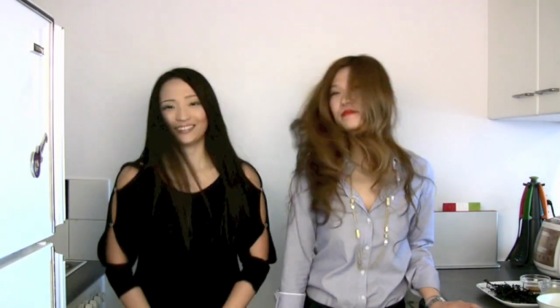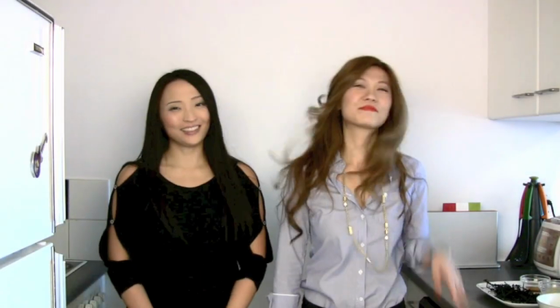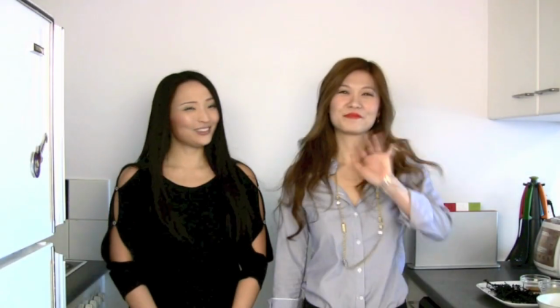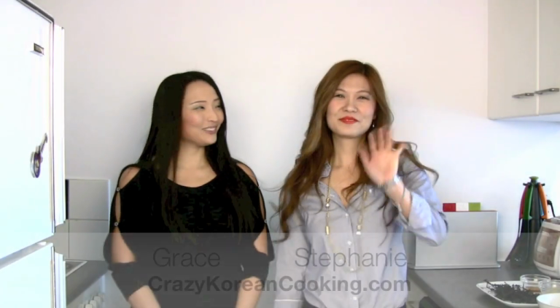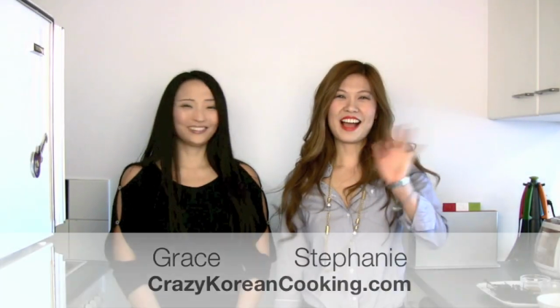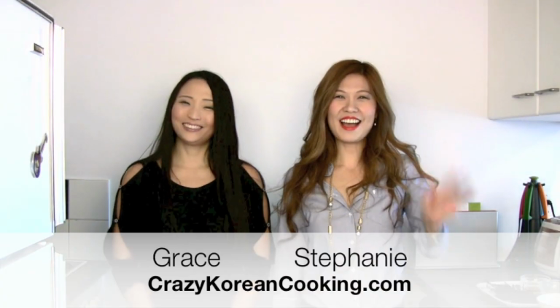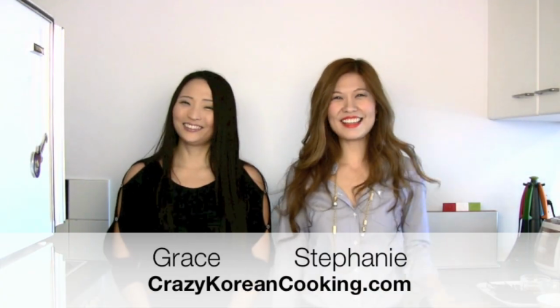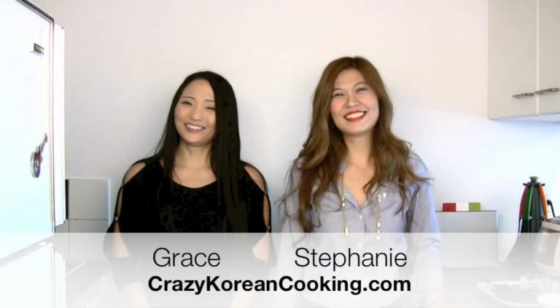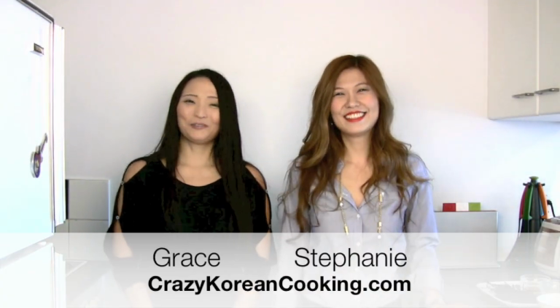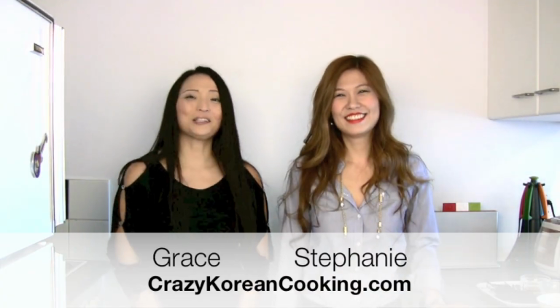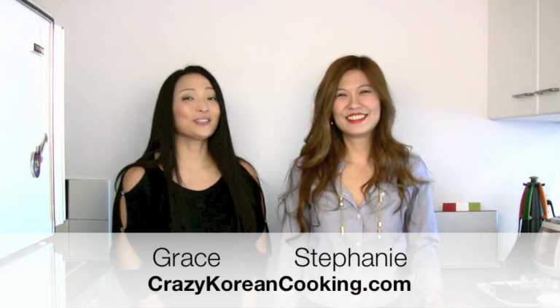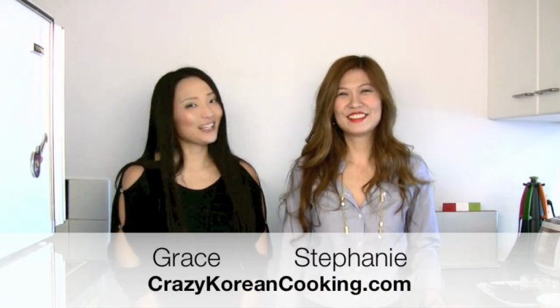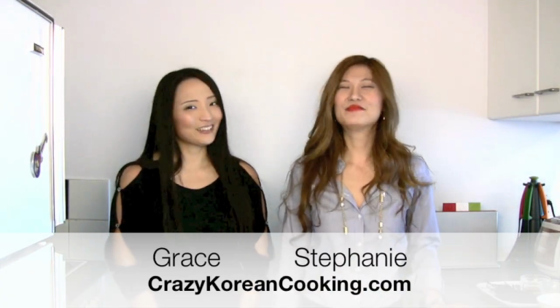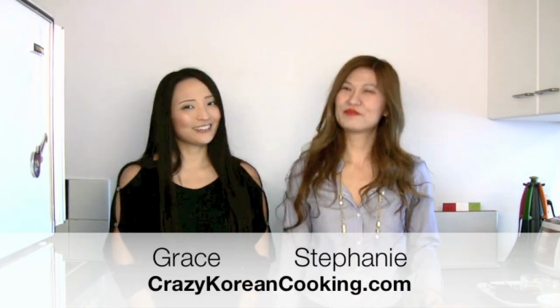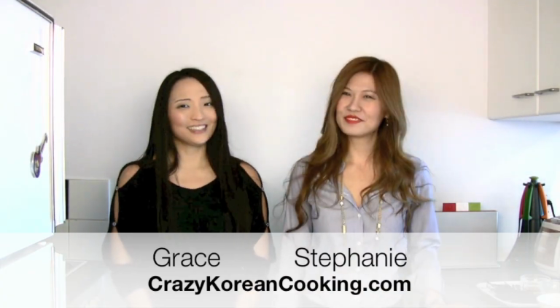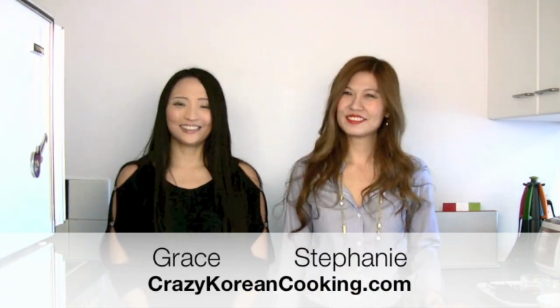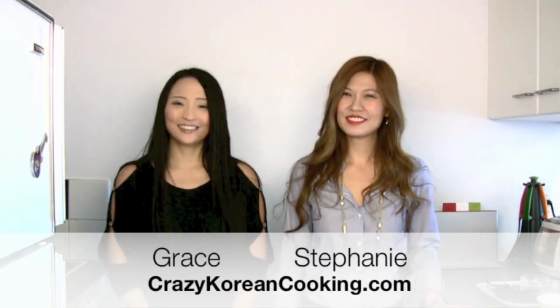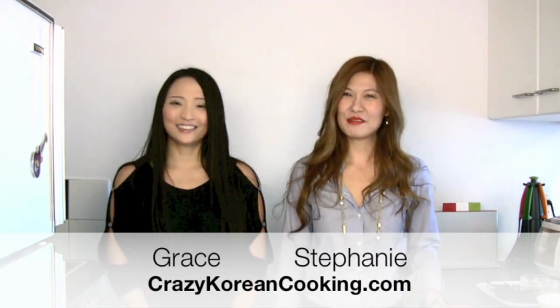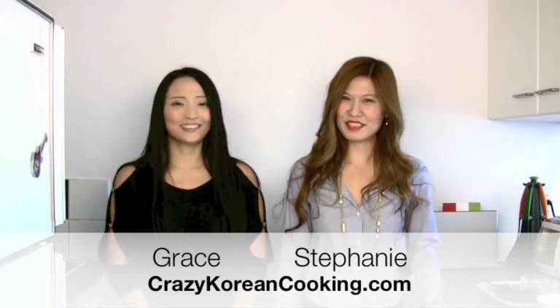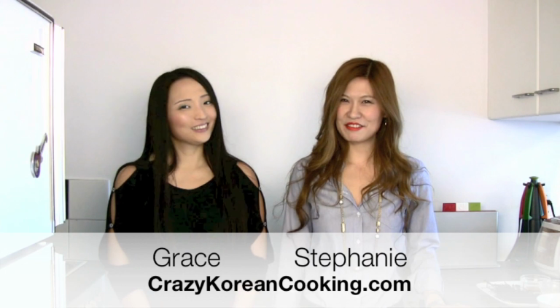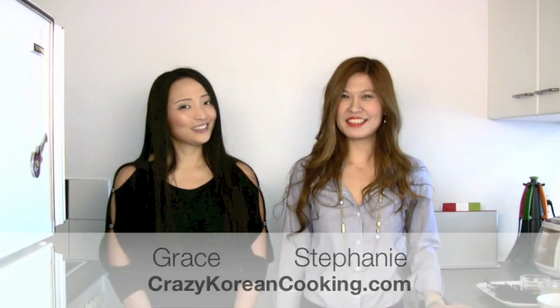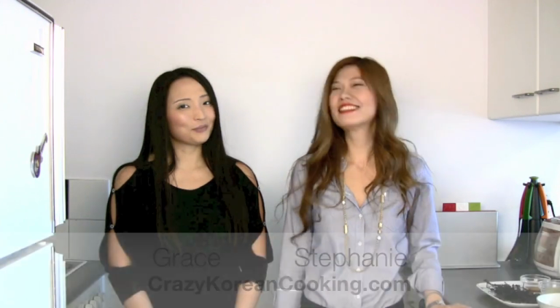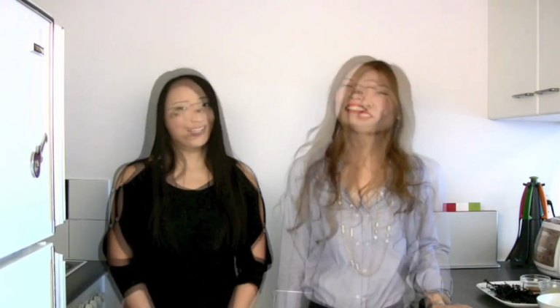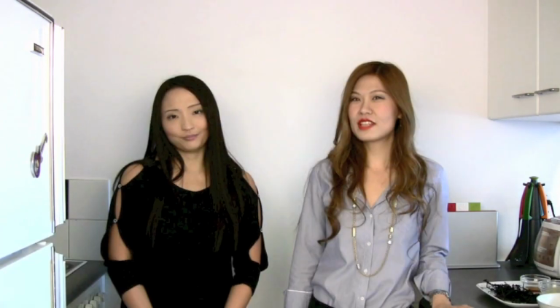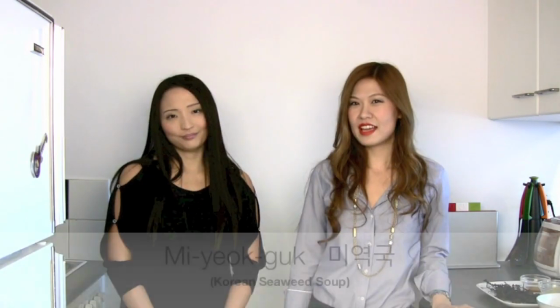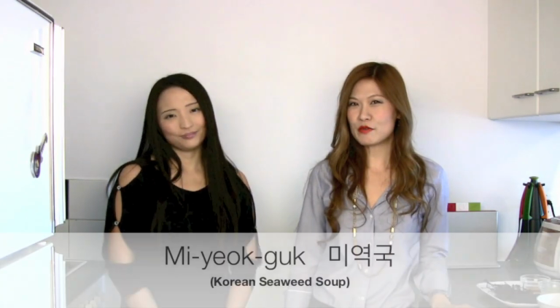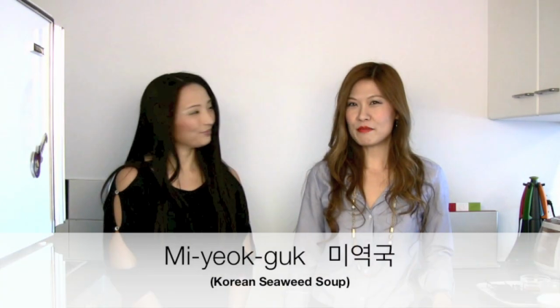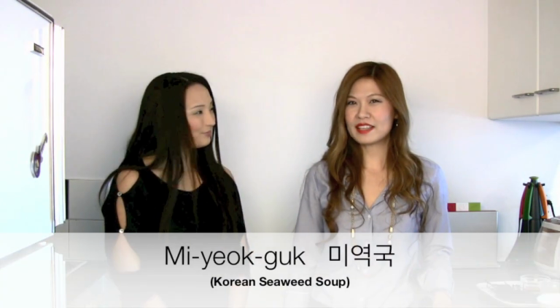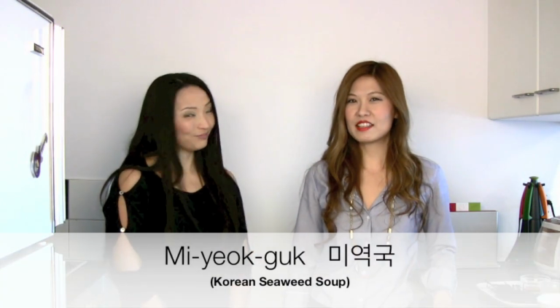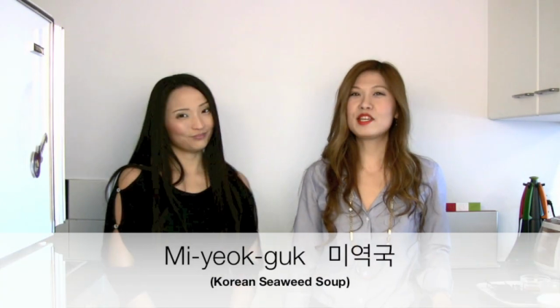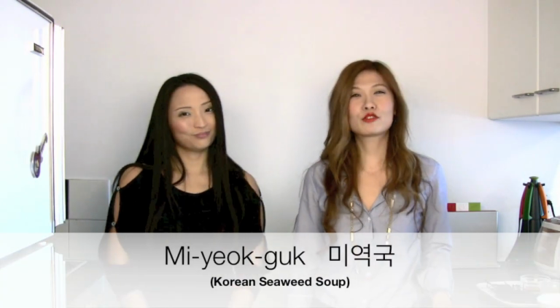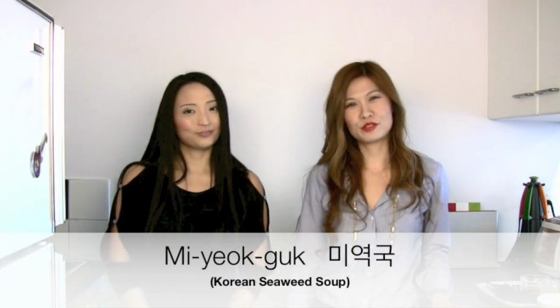Hello! Hi! Welcome to Crazy Korean Cooking. I'm Stephanie. I'm Grace. Today we are making miyokguk.